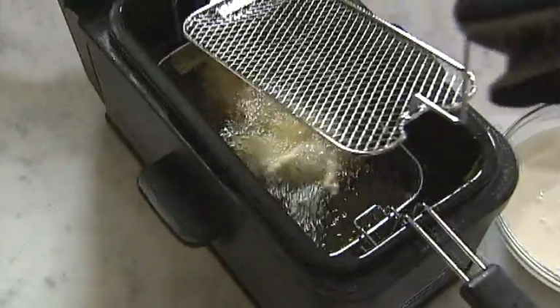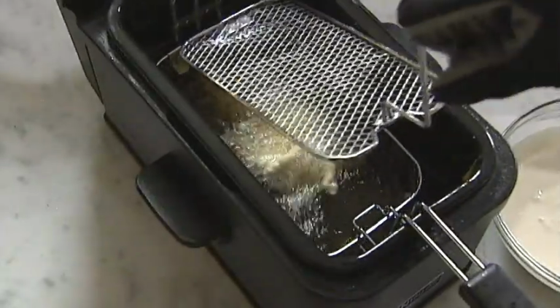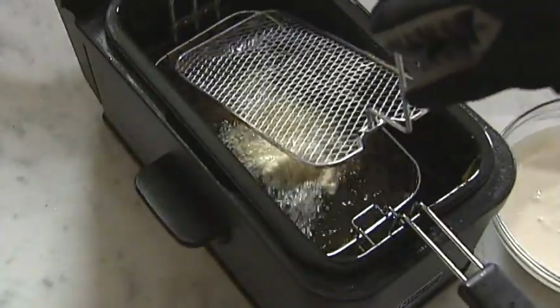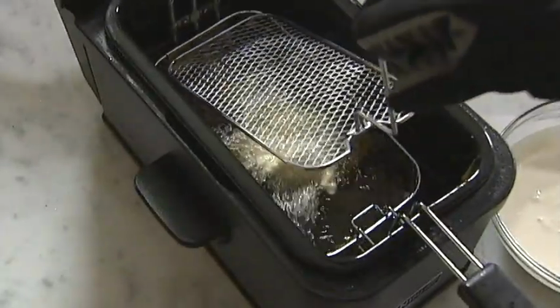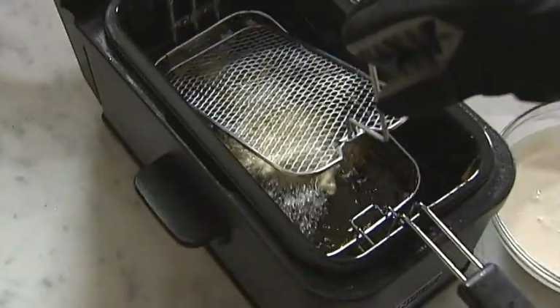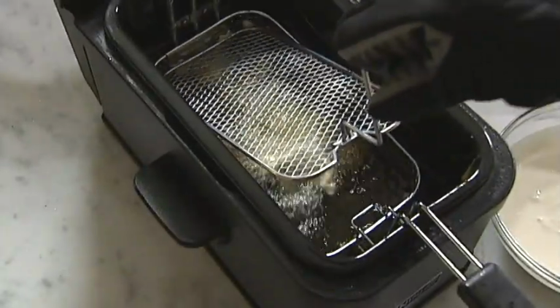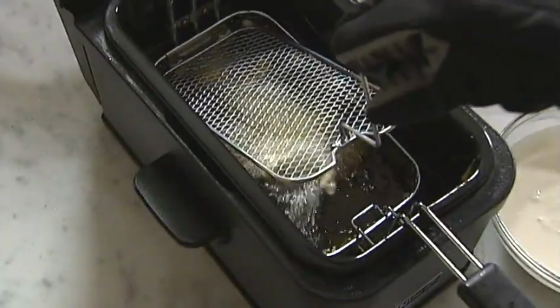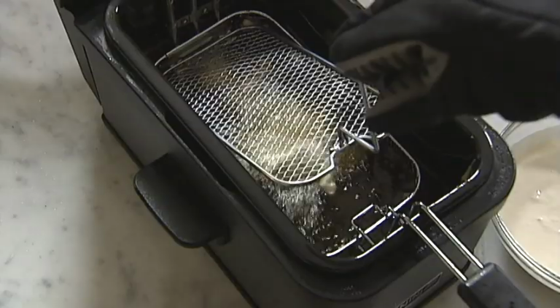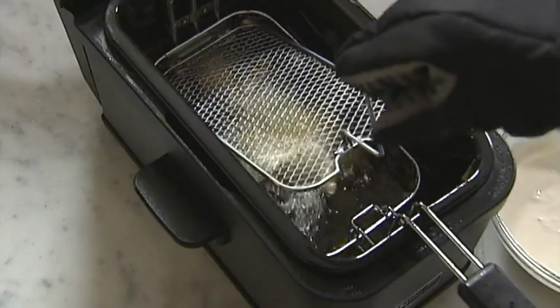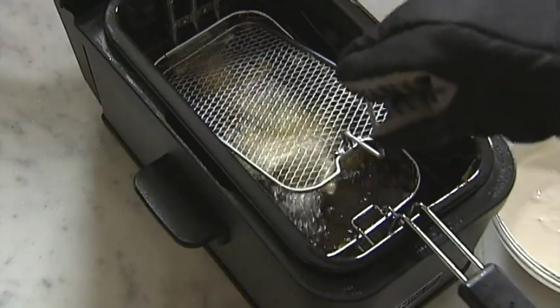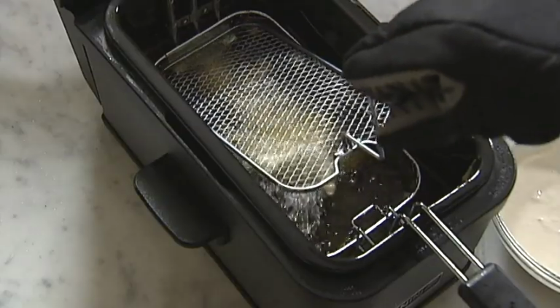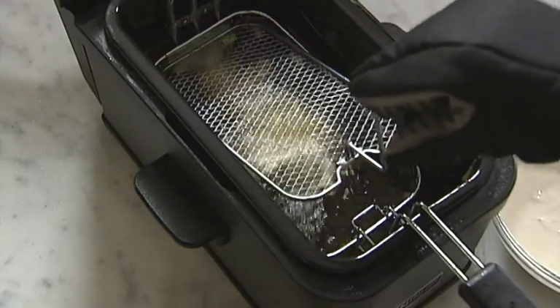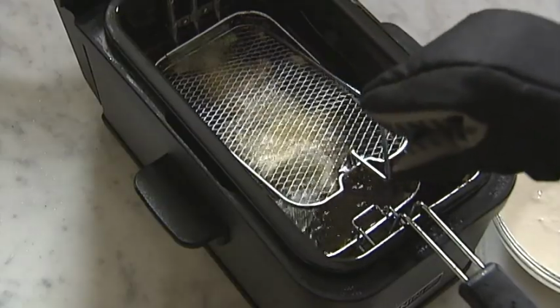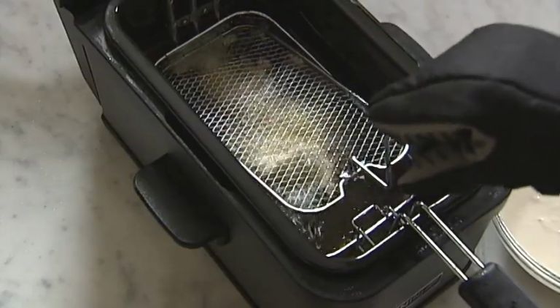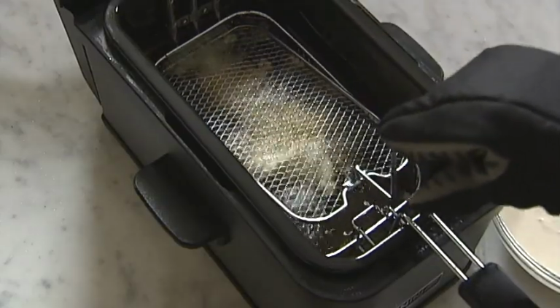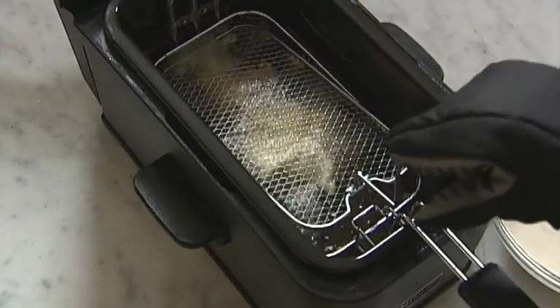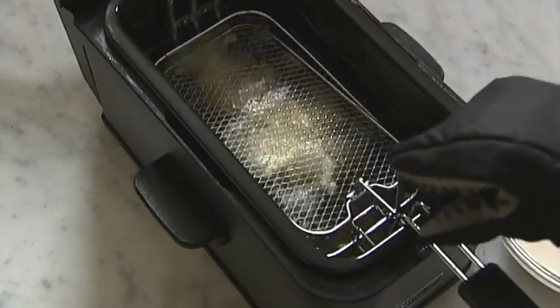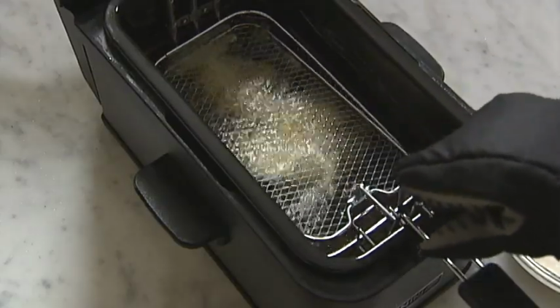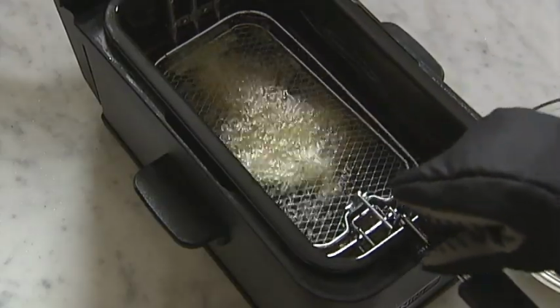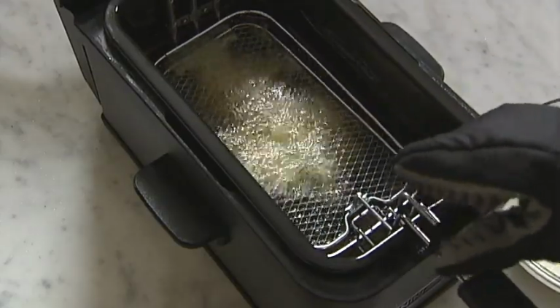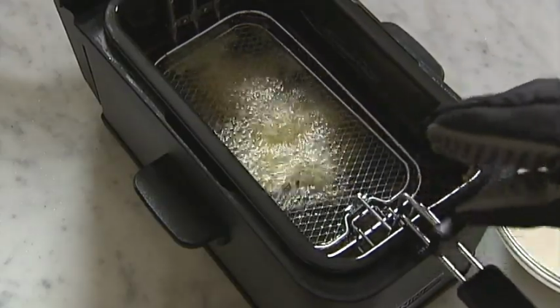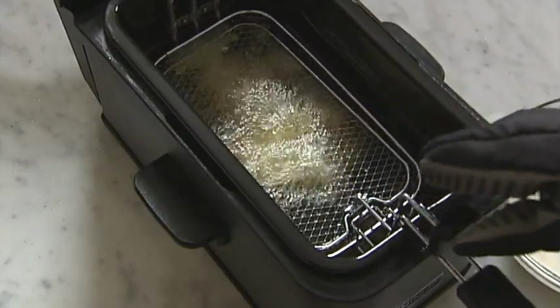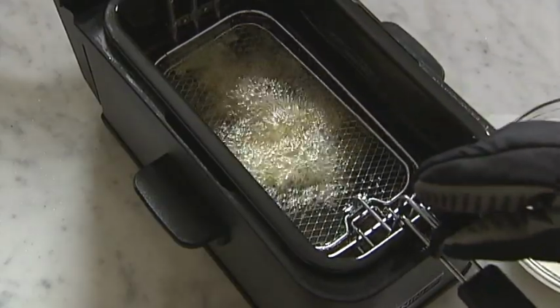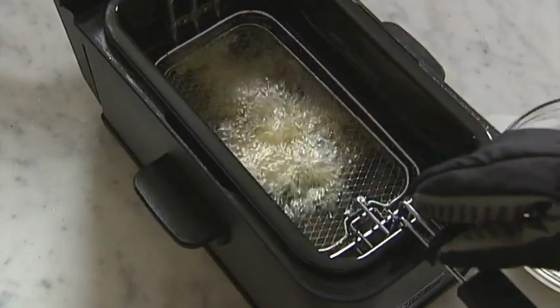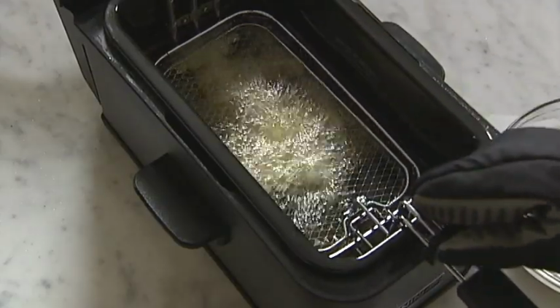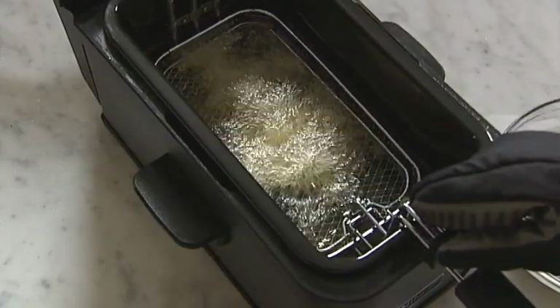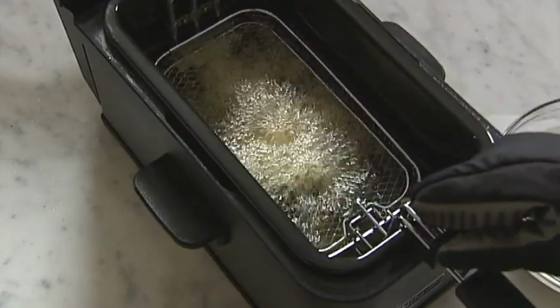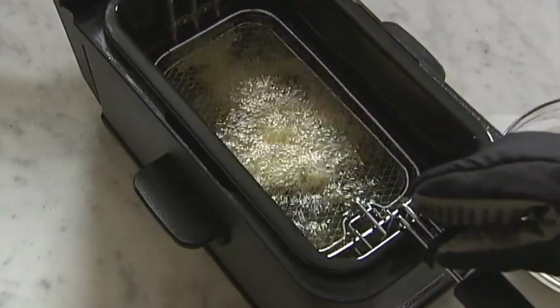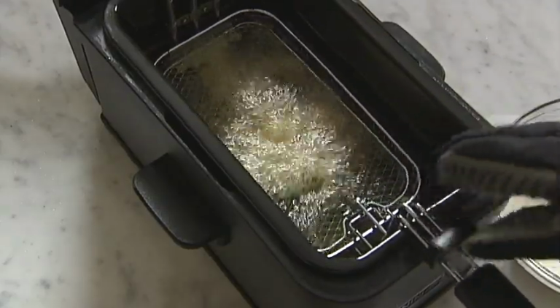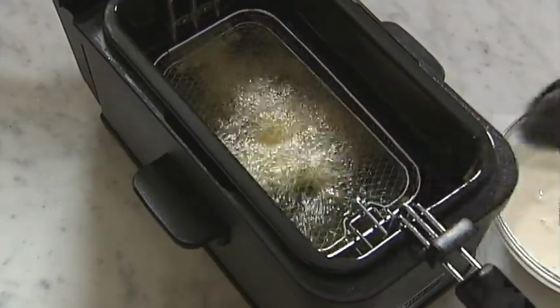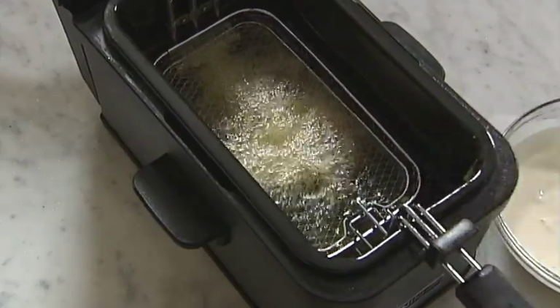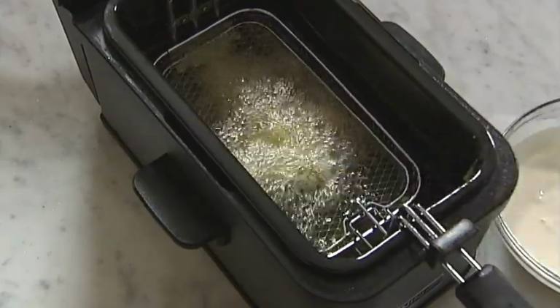After the basket is loaded, attach the lid and cook the fish for four to five minutes and you're done.